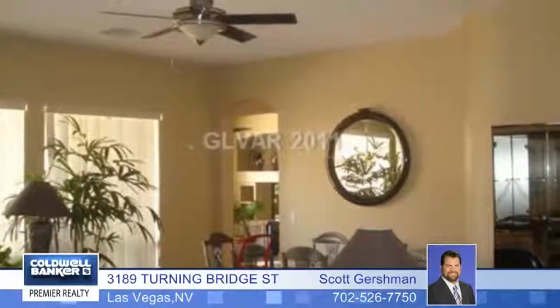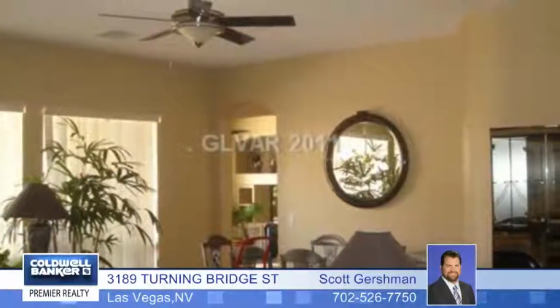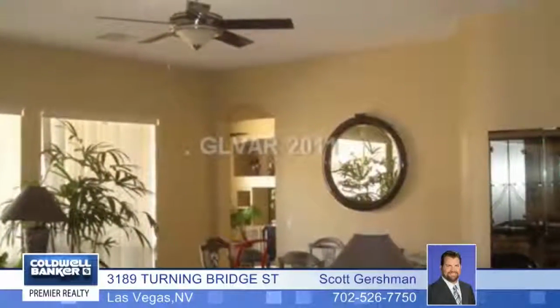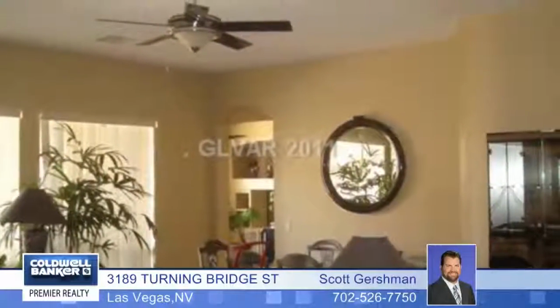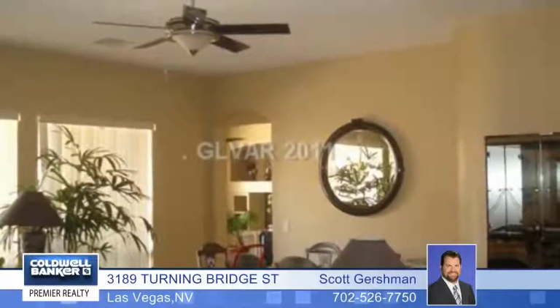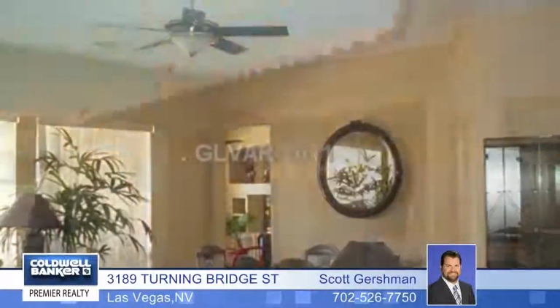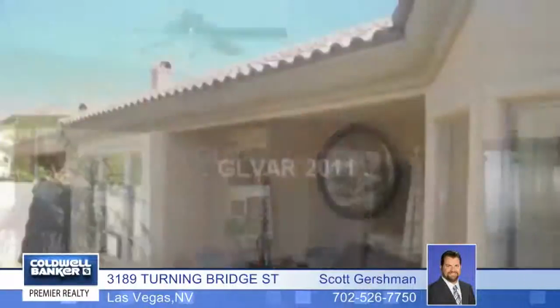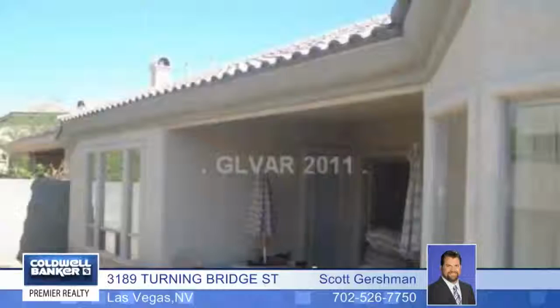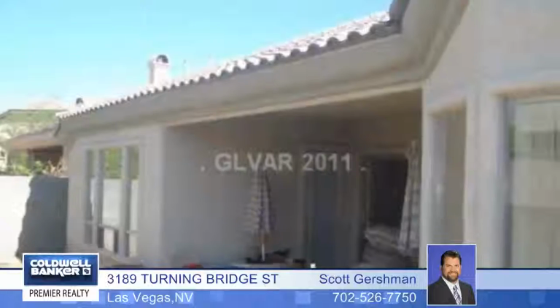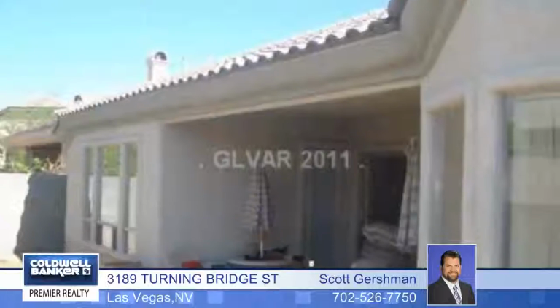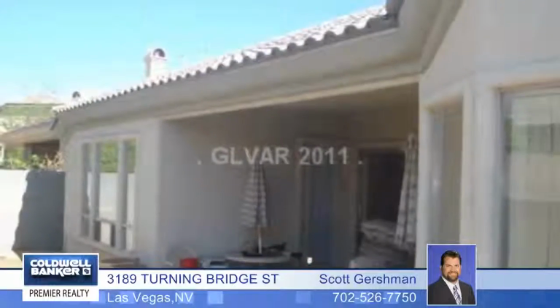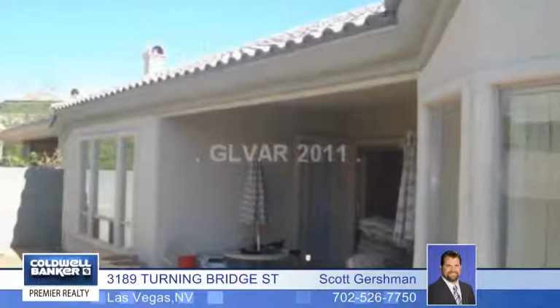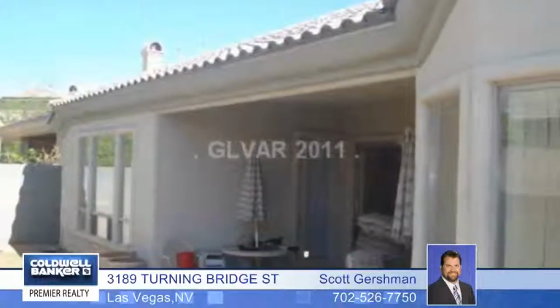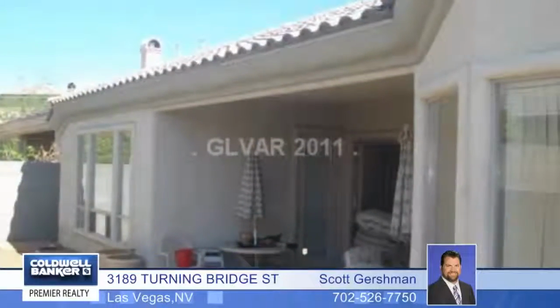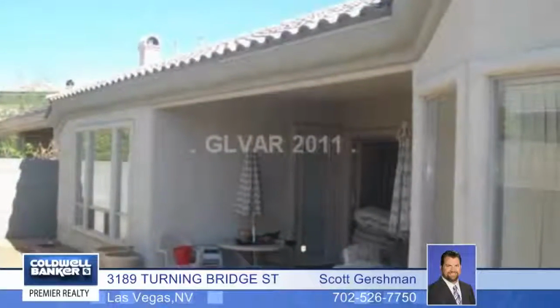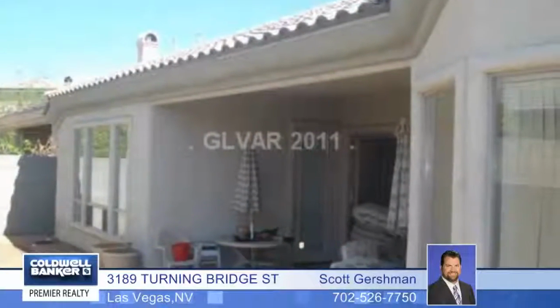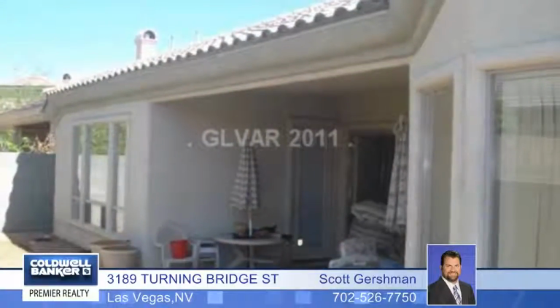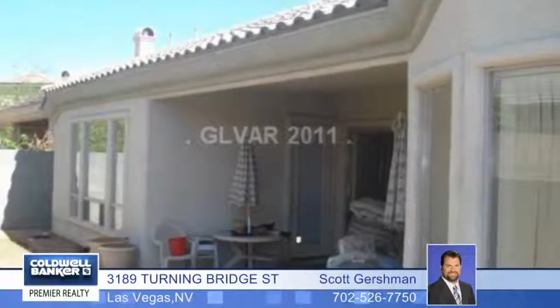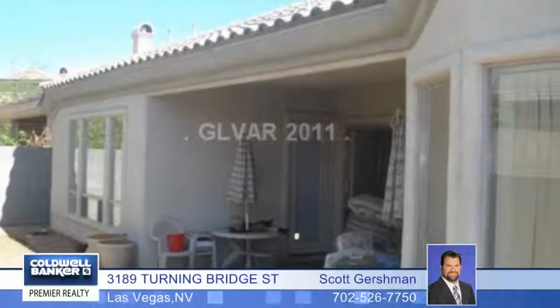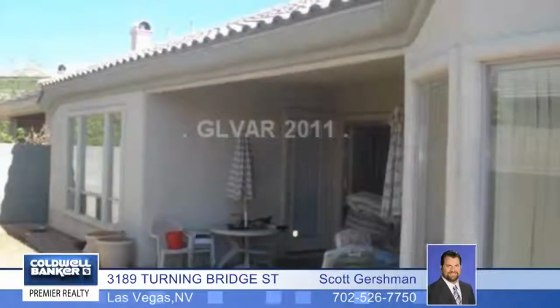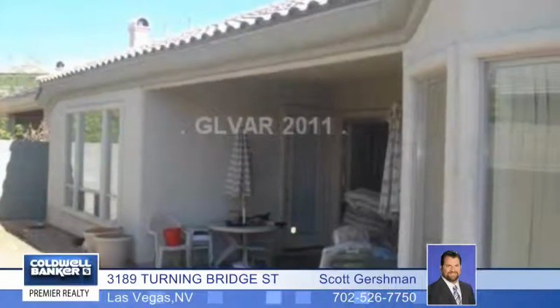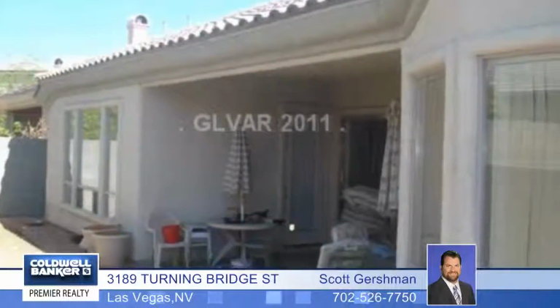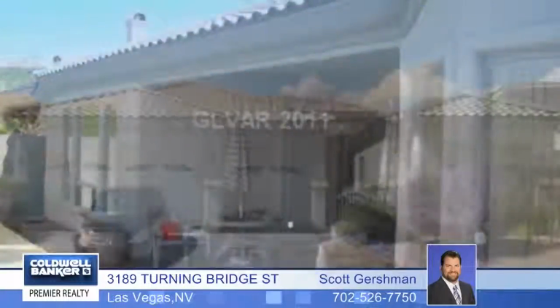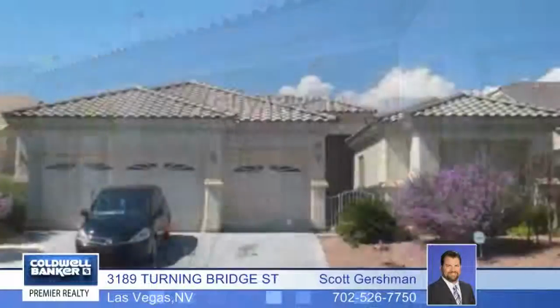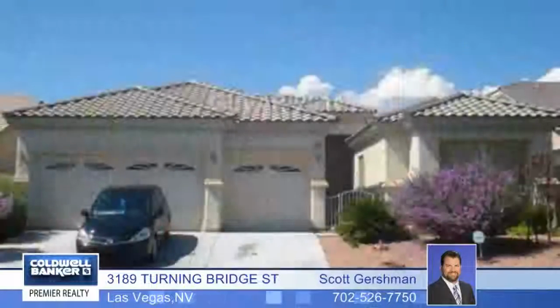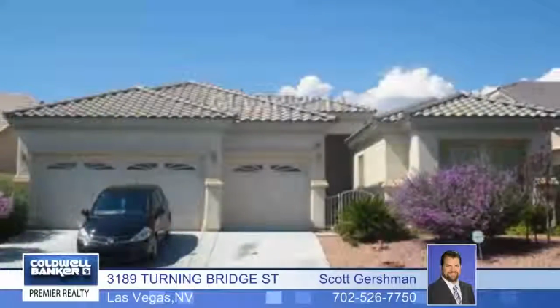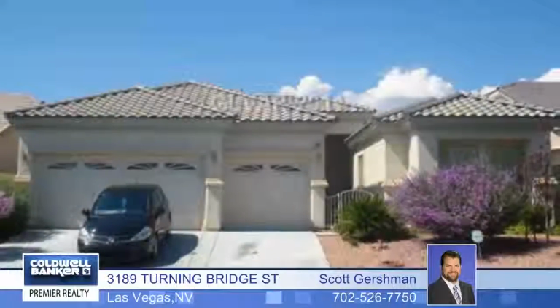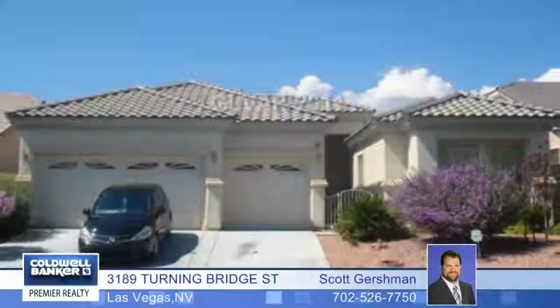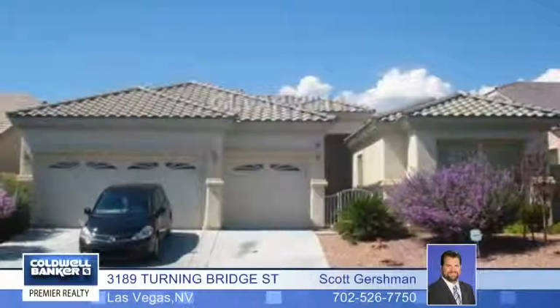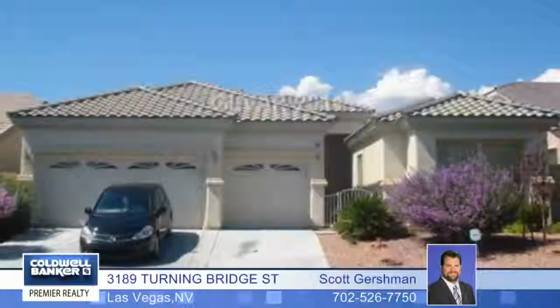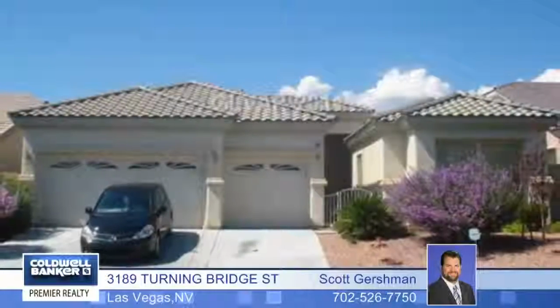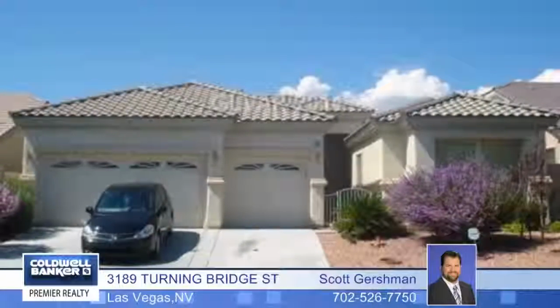This is the perfect opportunity to buy a home in this neighborhood, so call Scott Gershman for all the details.